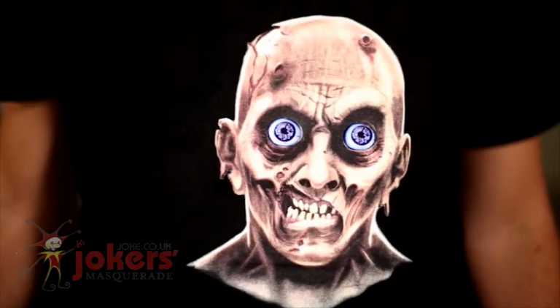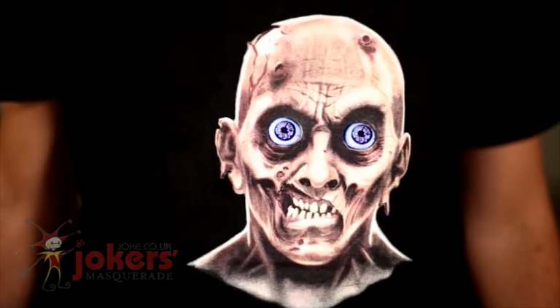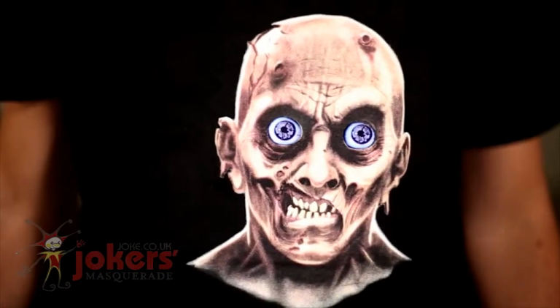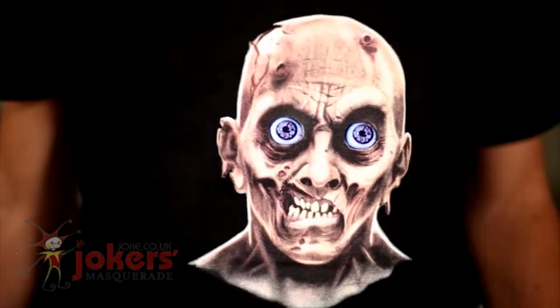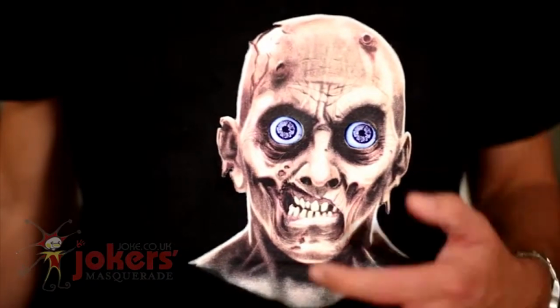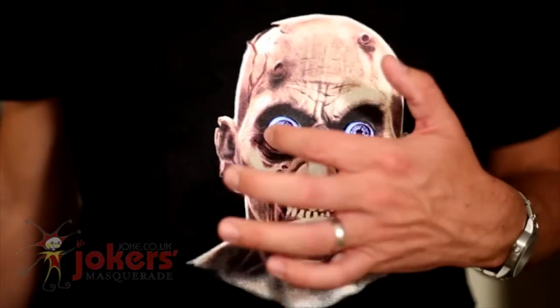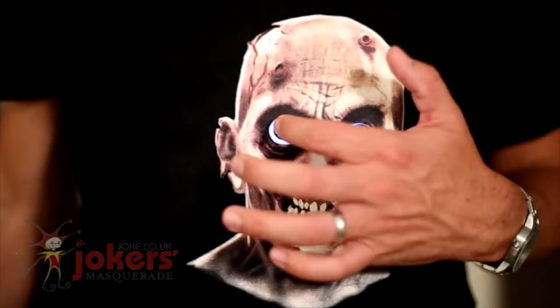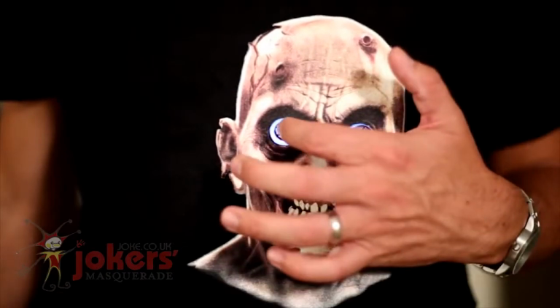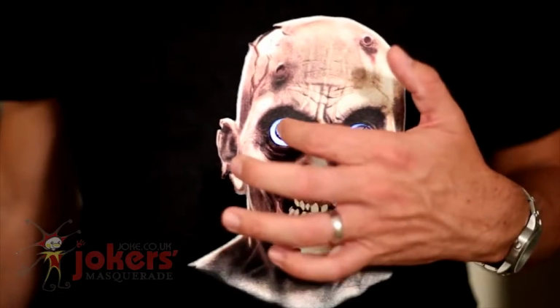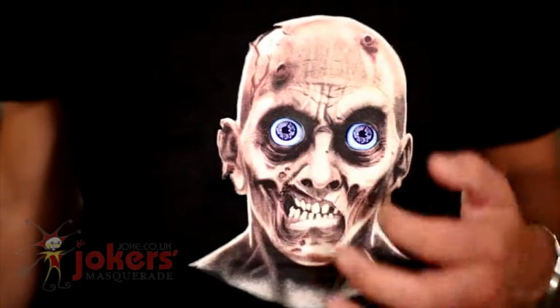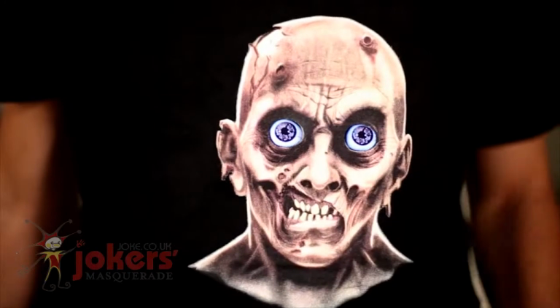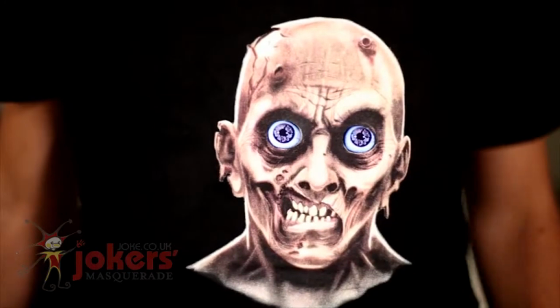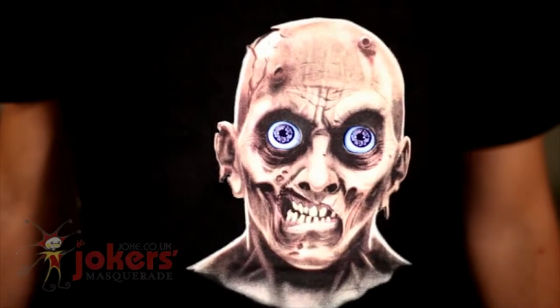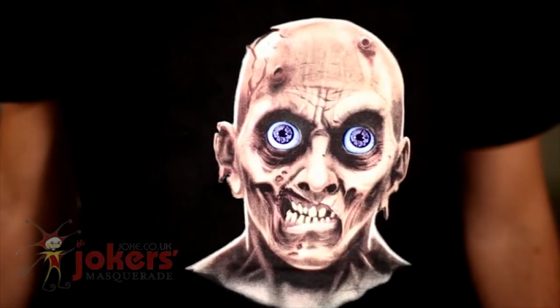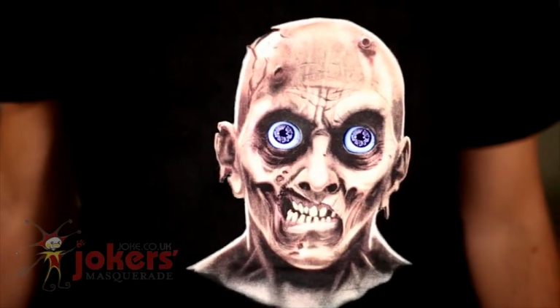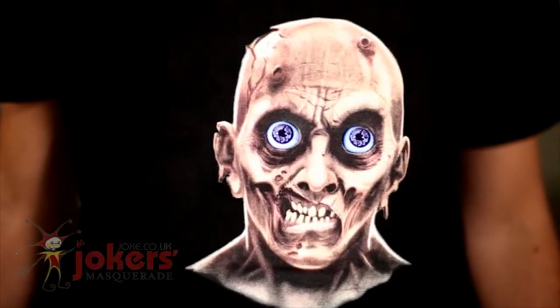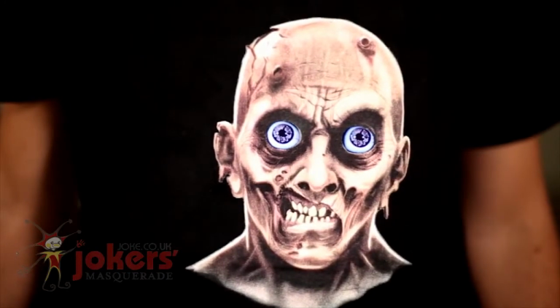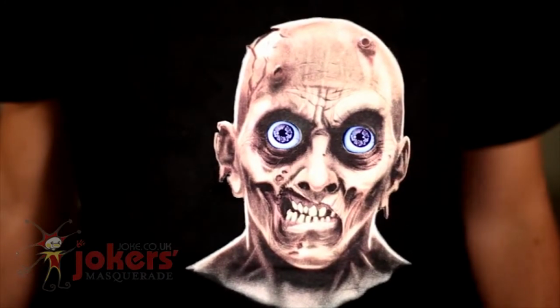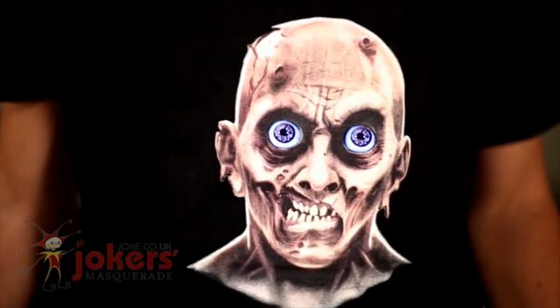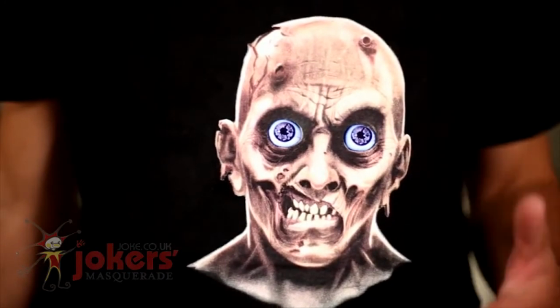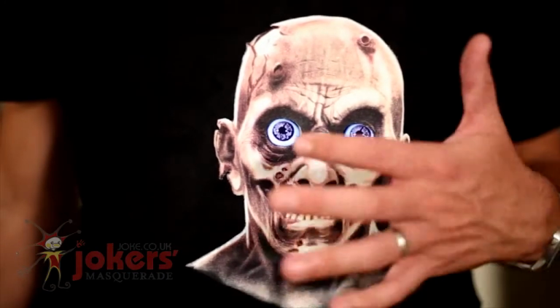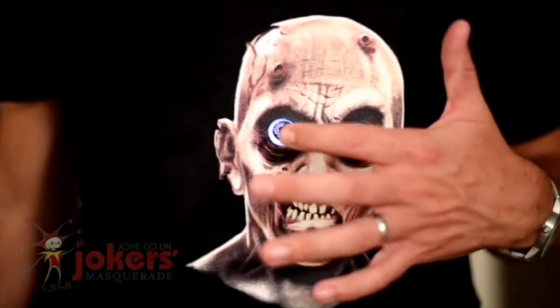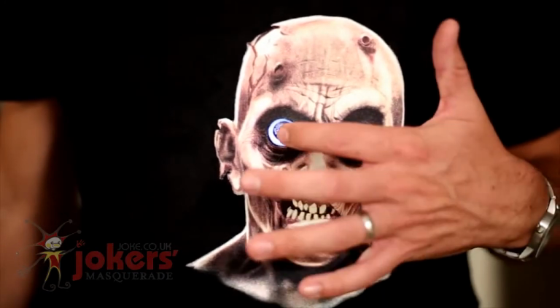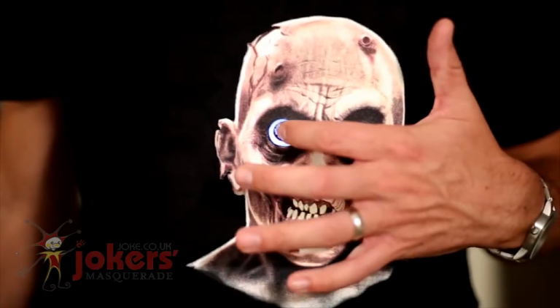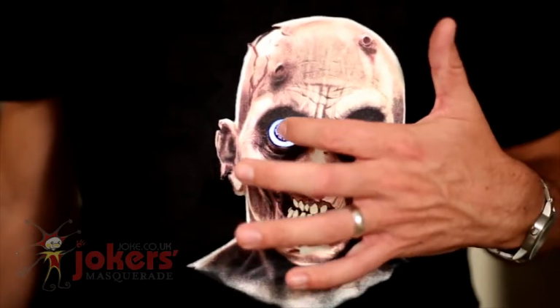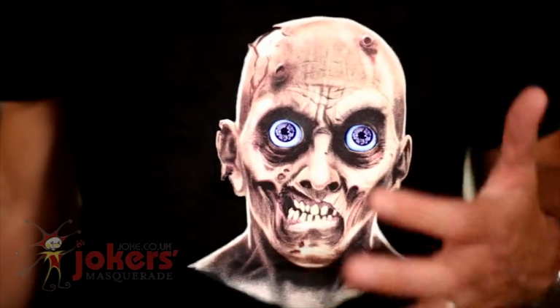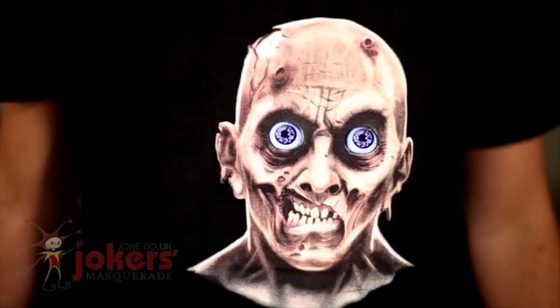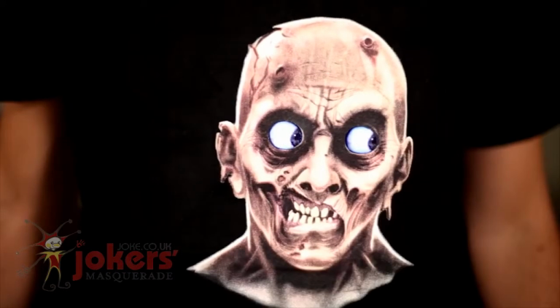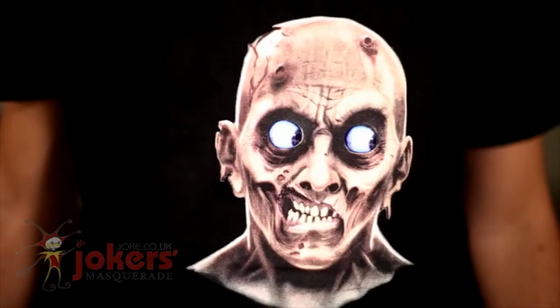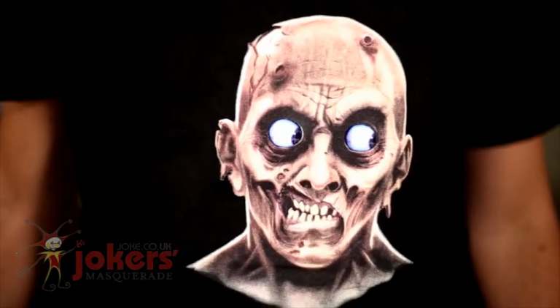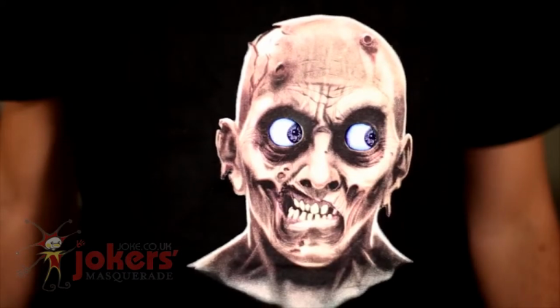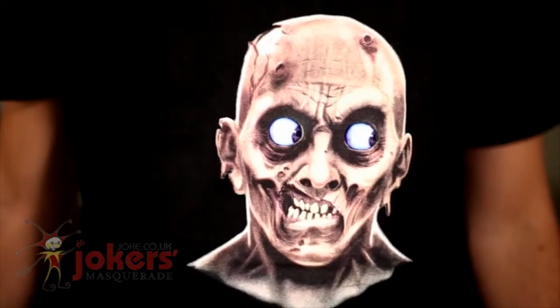For these zombie eyes, you can actually double tap the eyes to make them stop, and then do it again to make them start again.